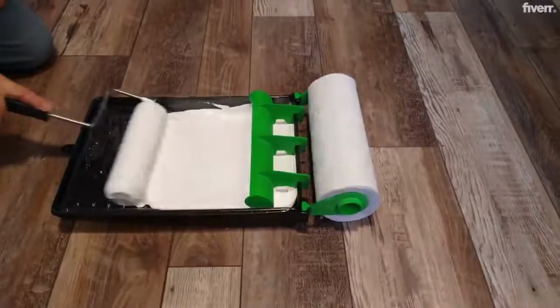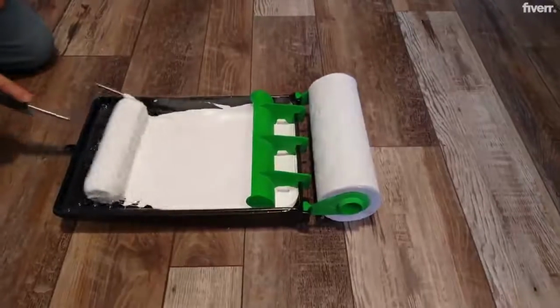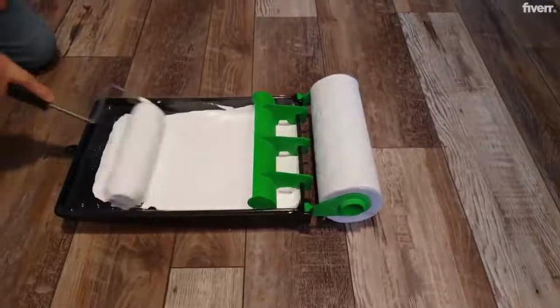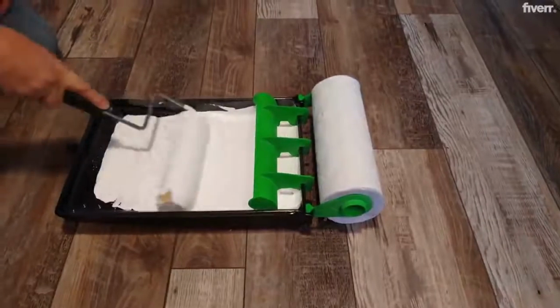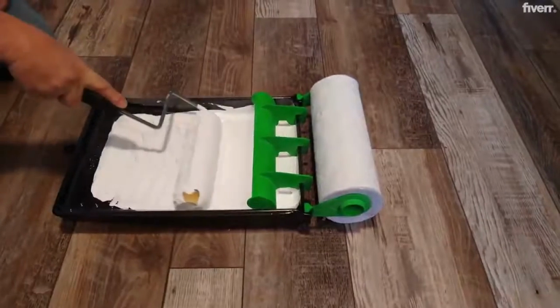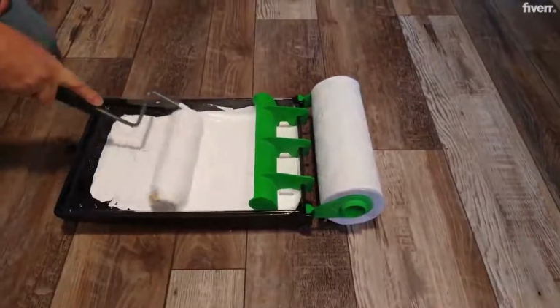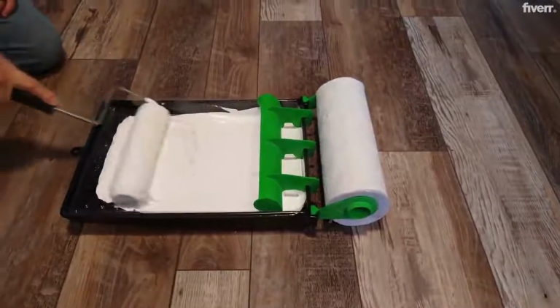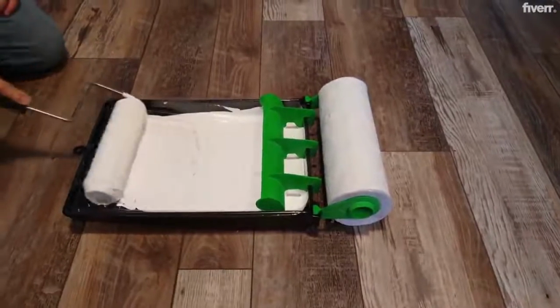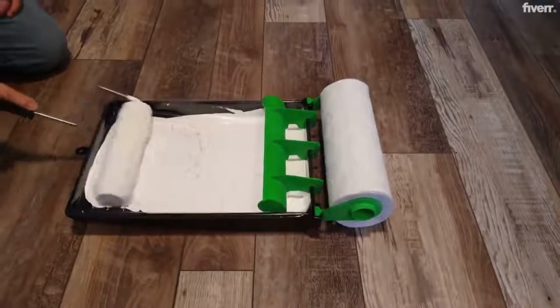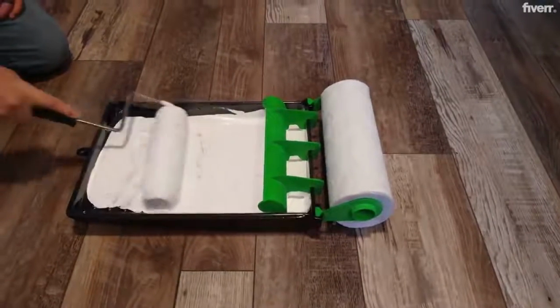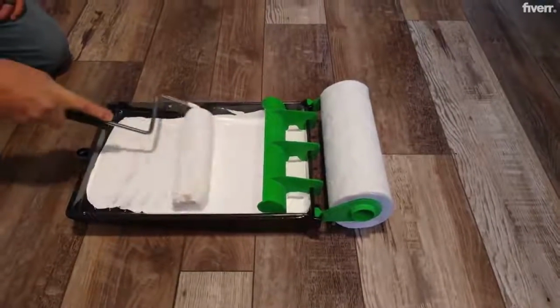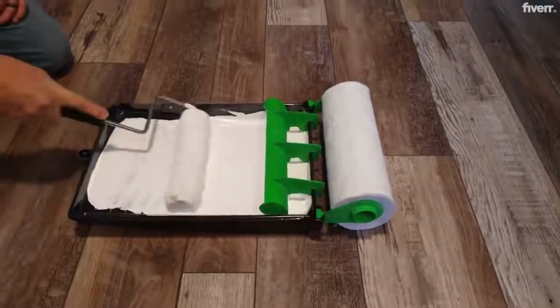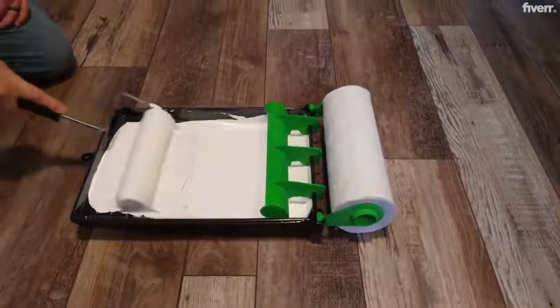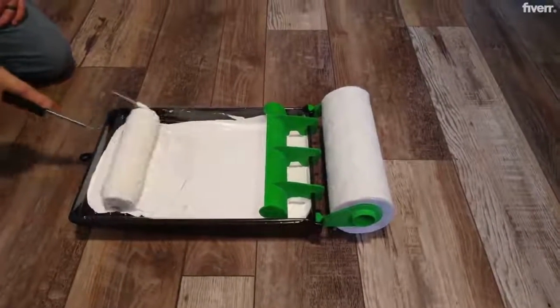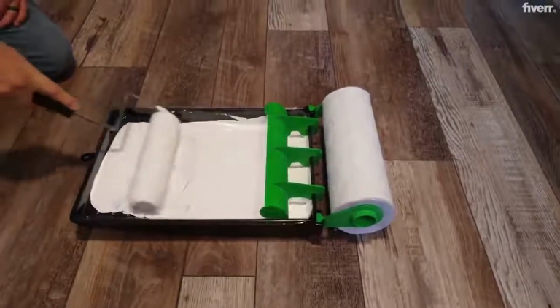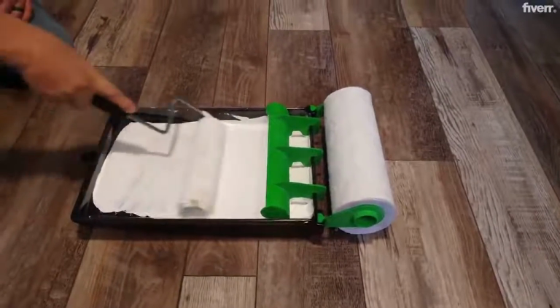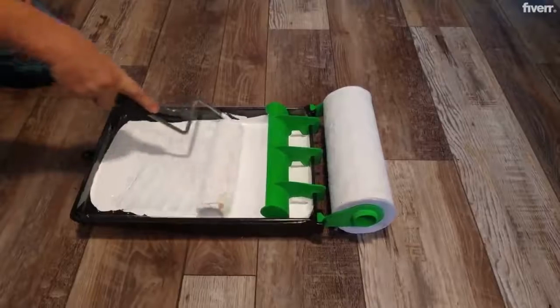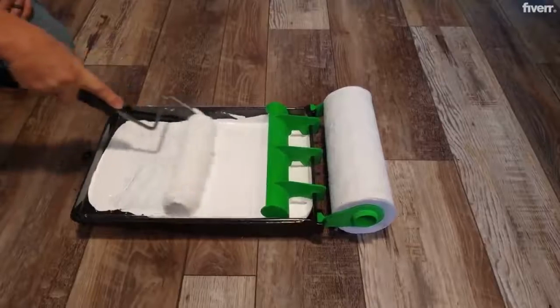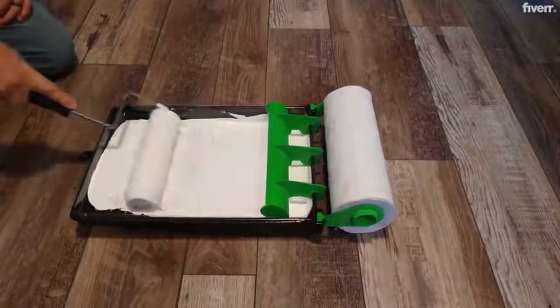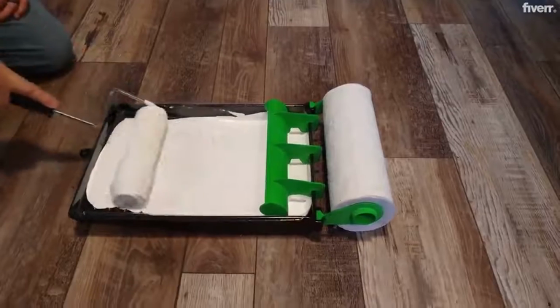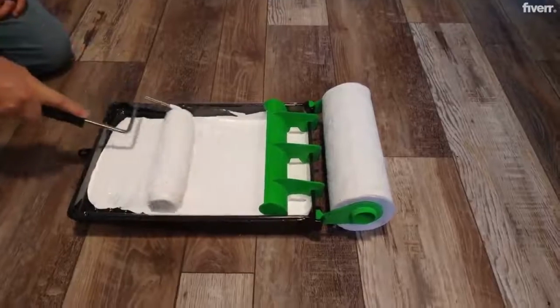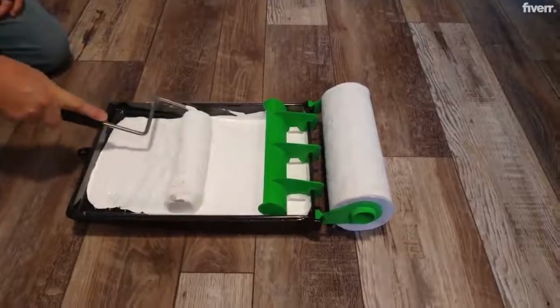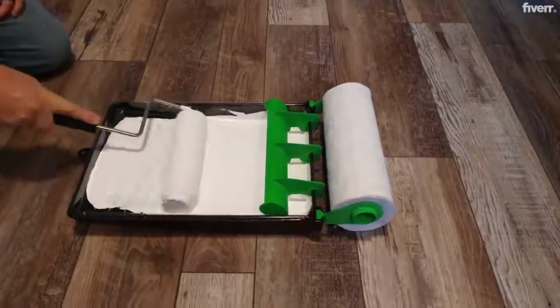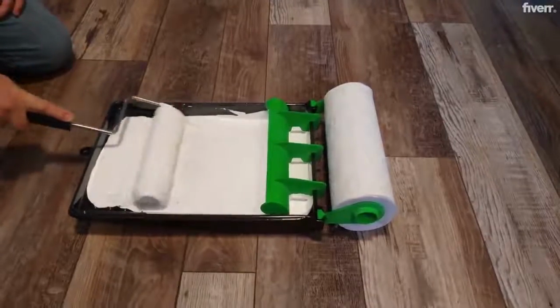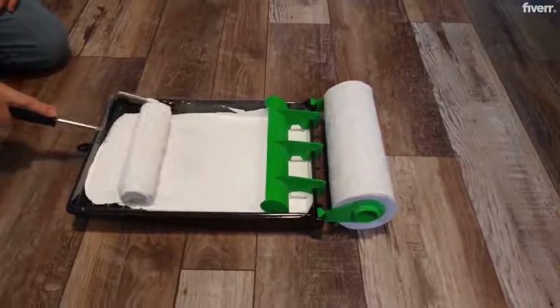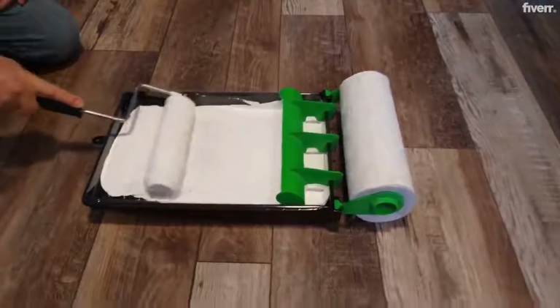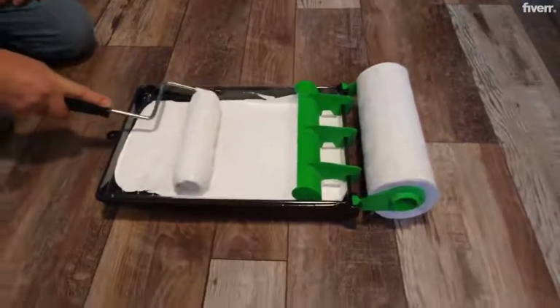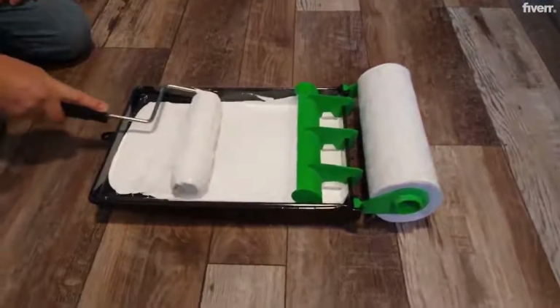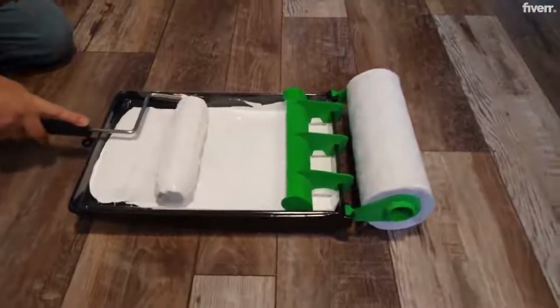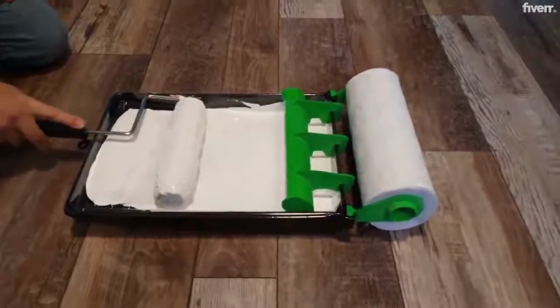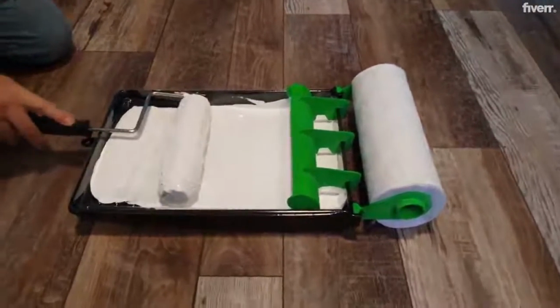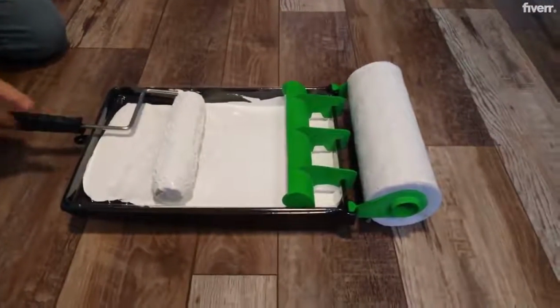Remember, a well-loaded roller makes for easy application and greater surface coverage.